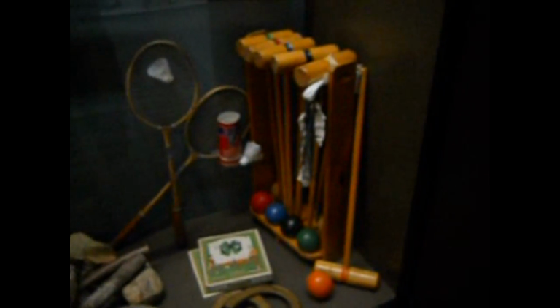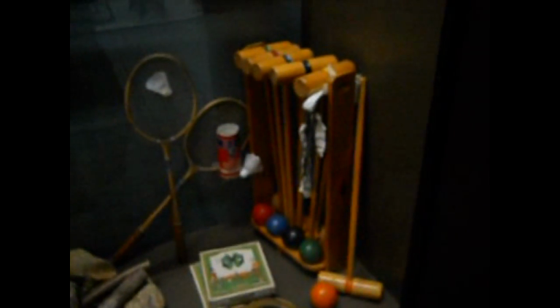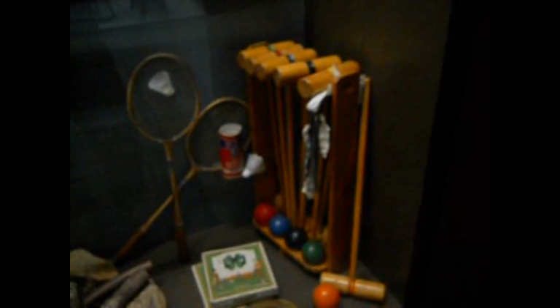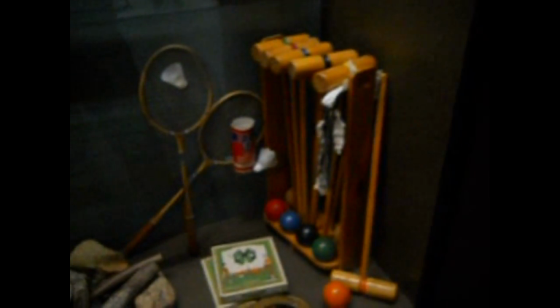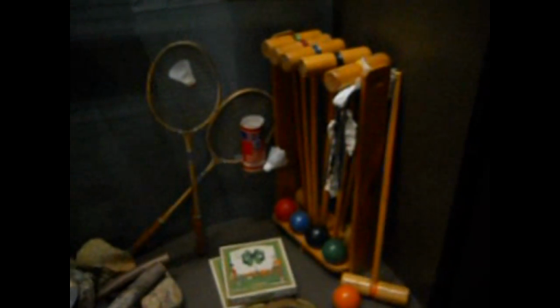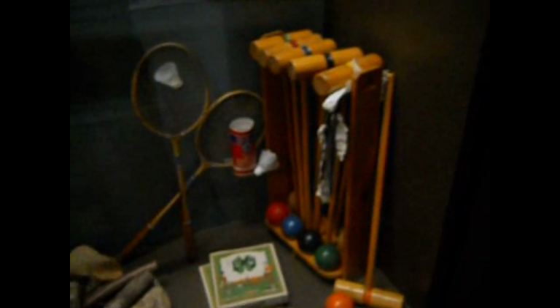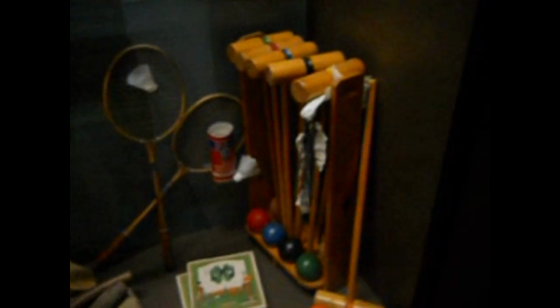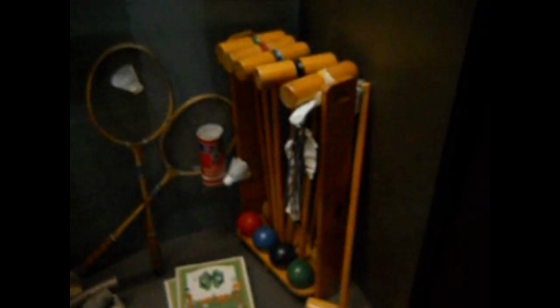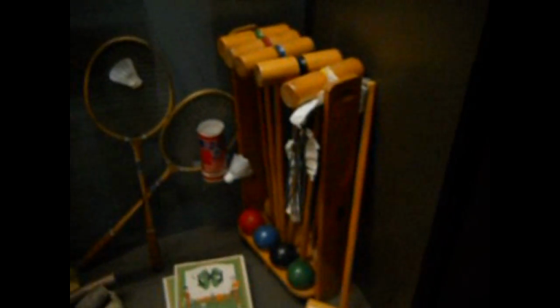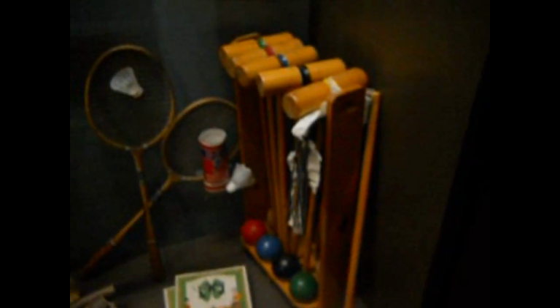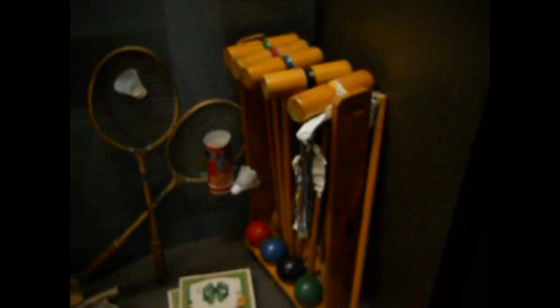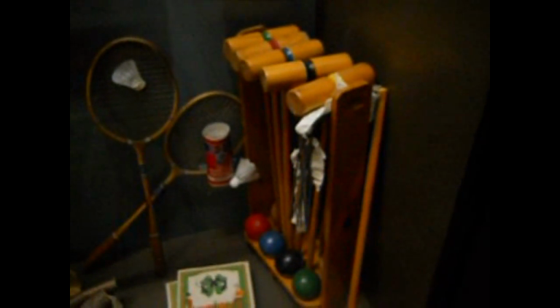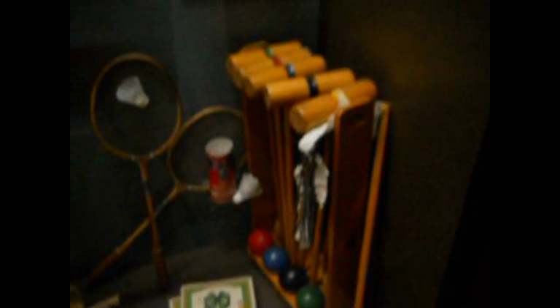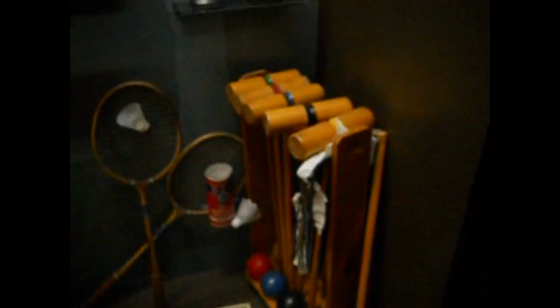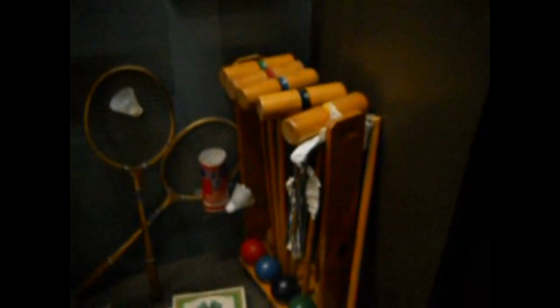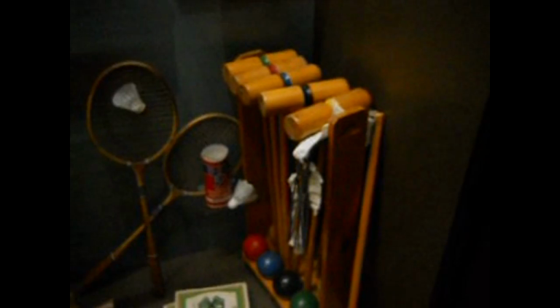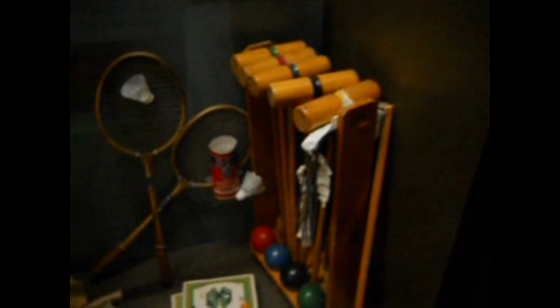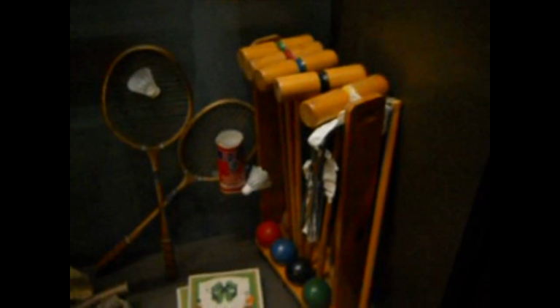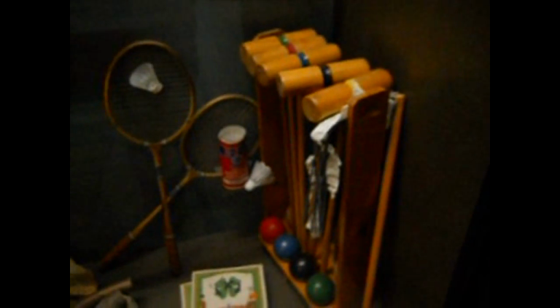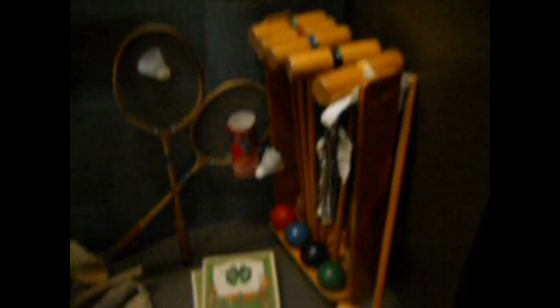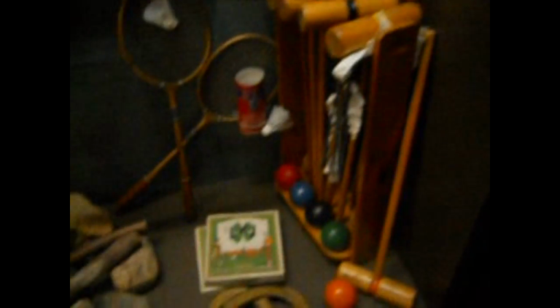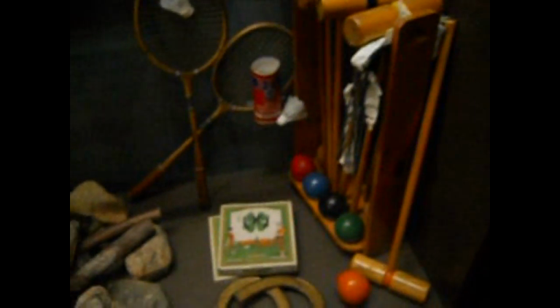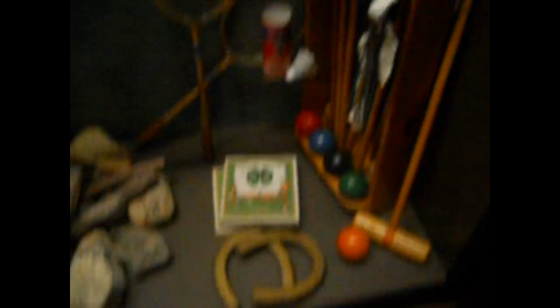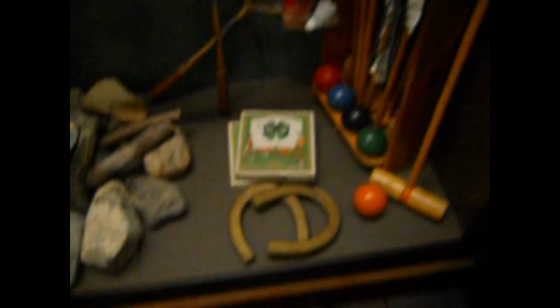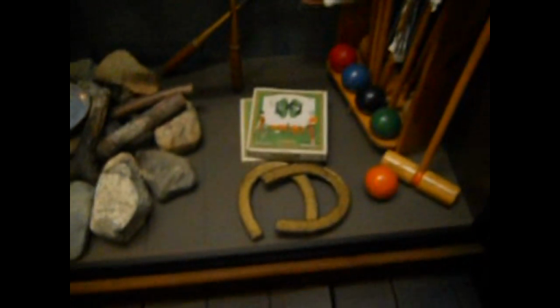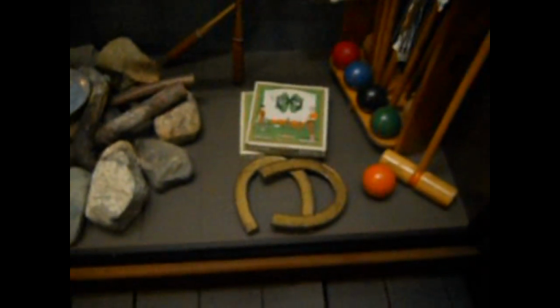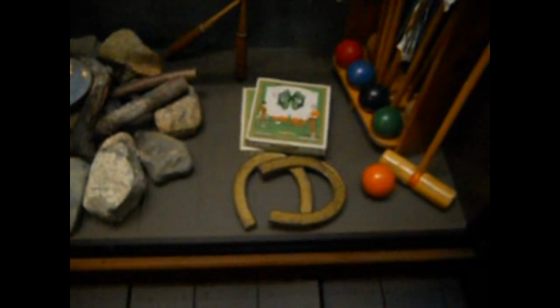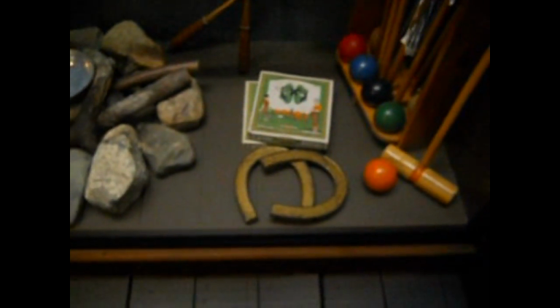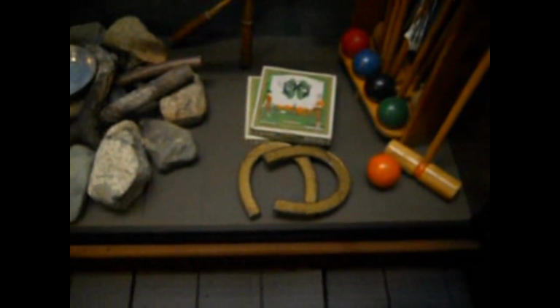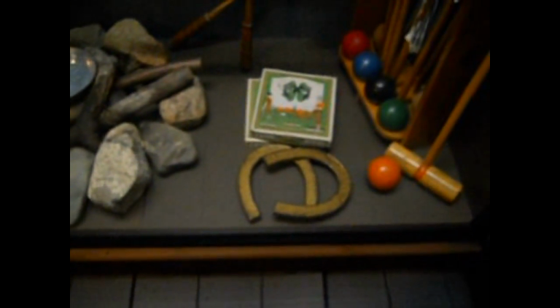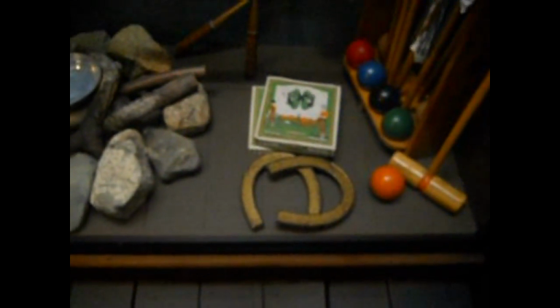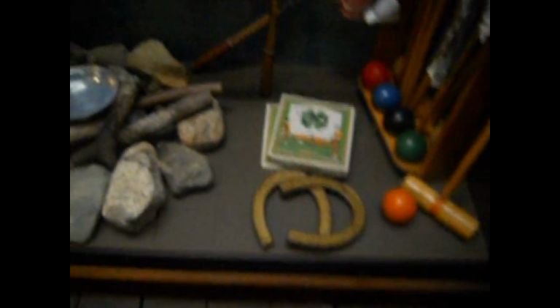Hey, you know, Caucasian stuff. We had one of these when we were growing up, and you get to play horseshoe.